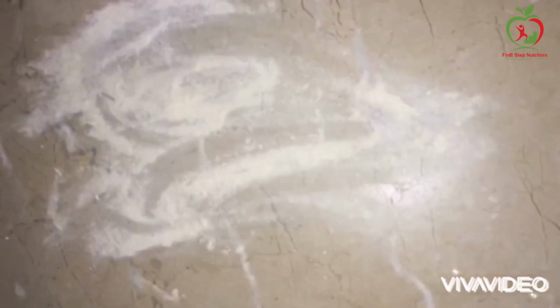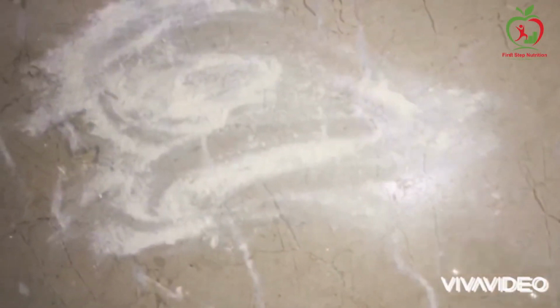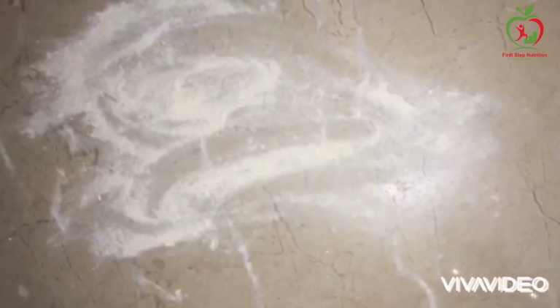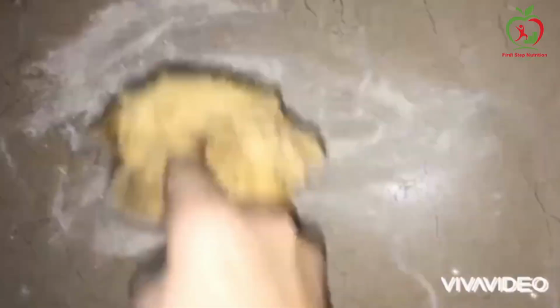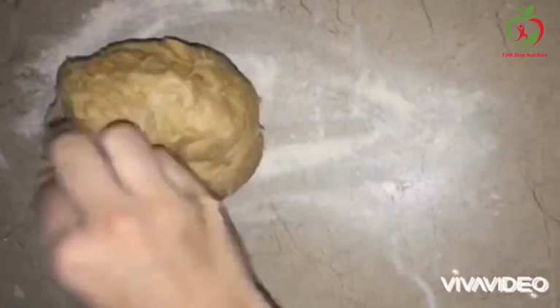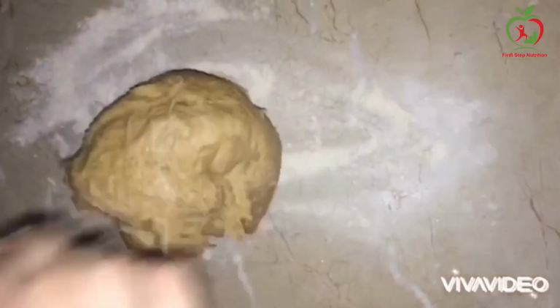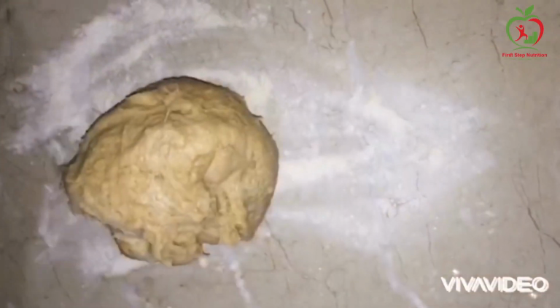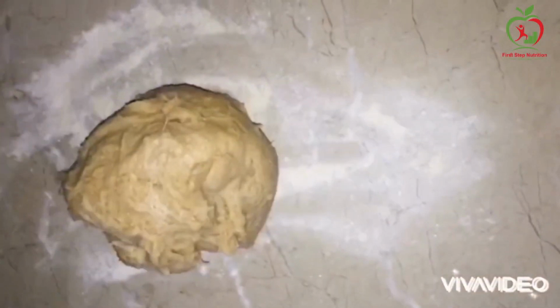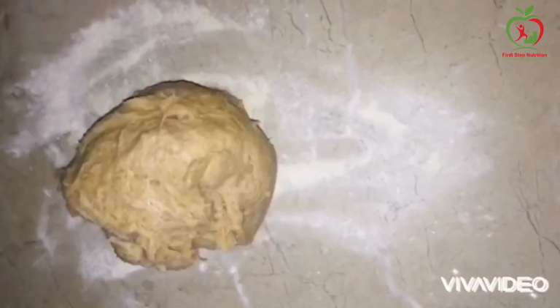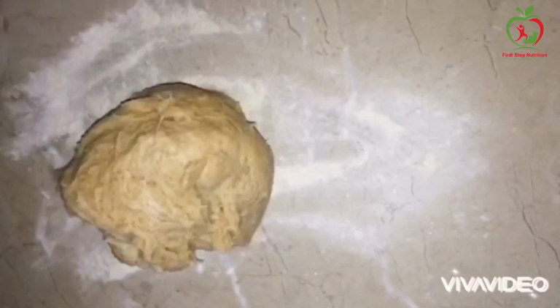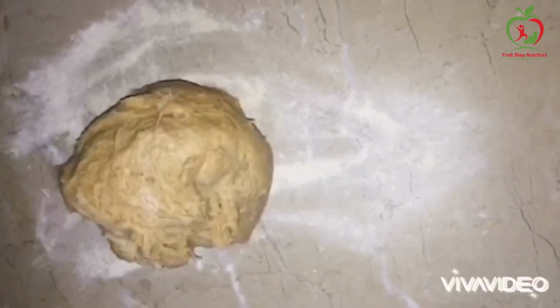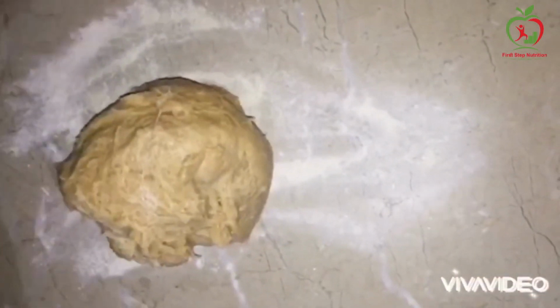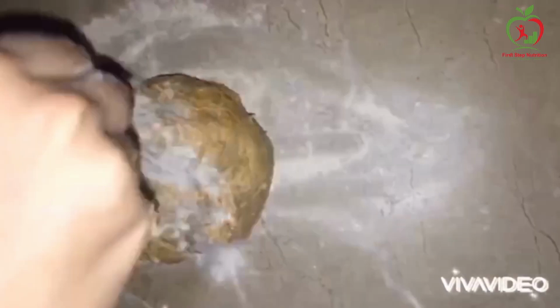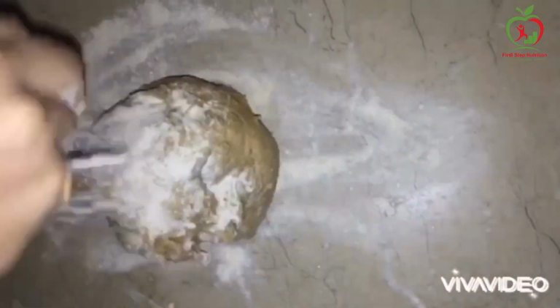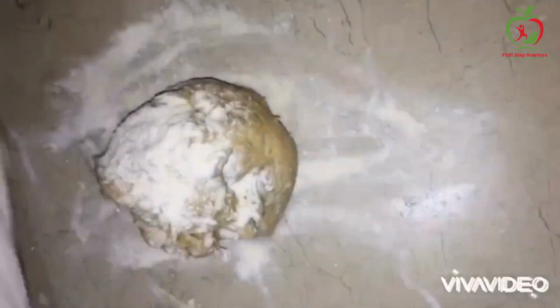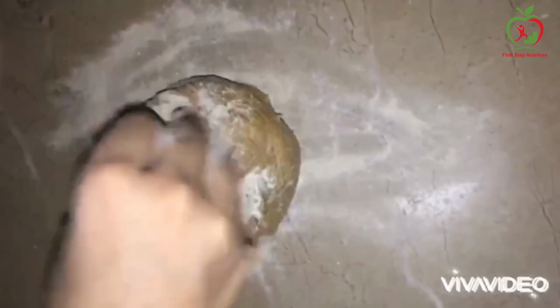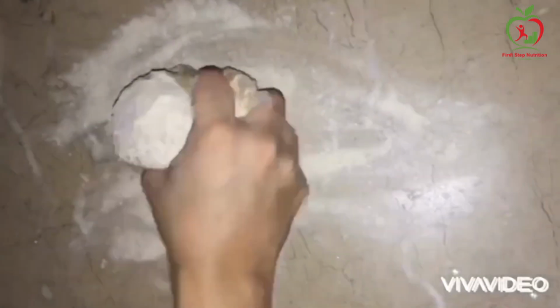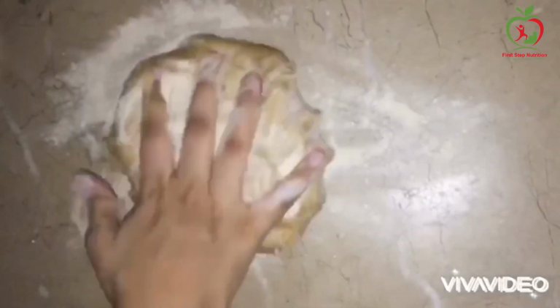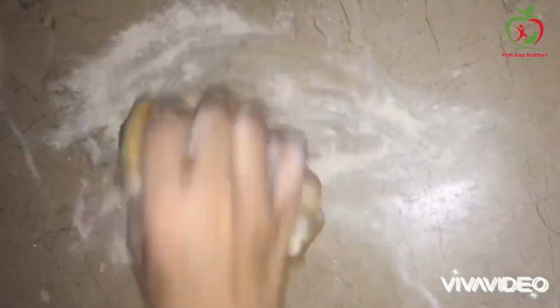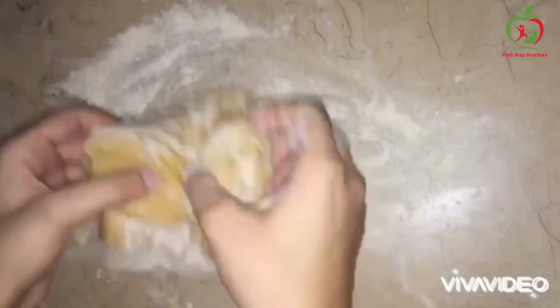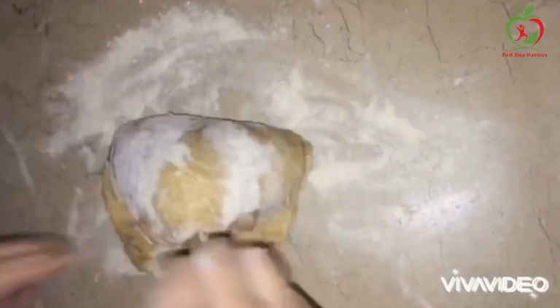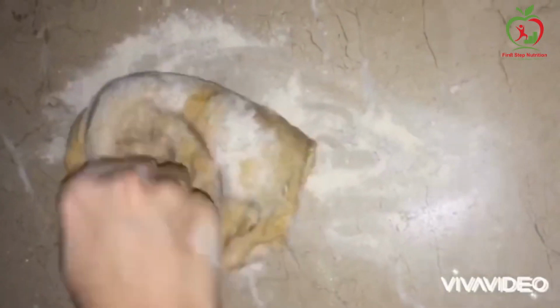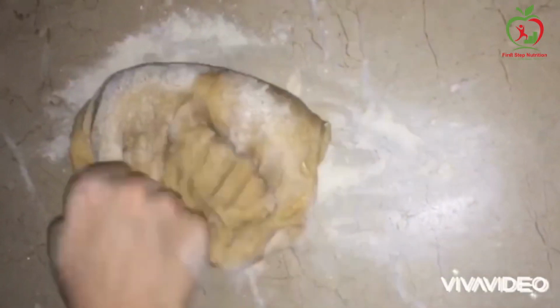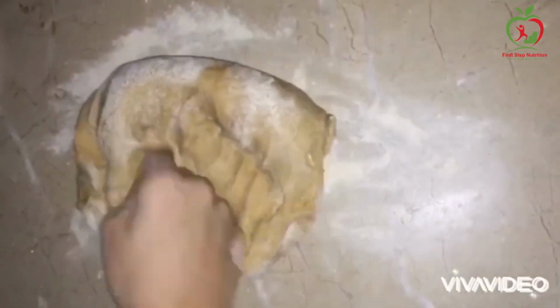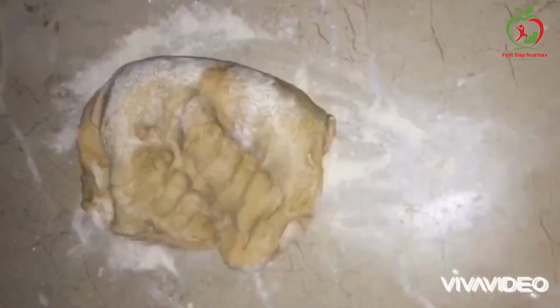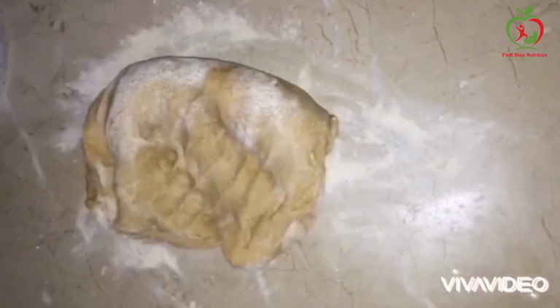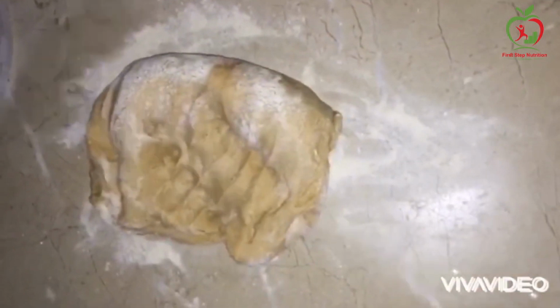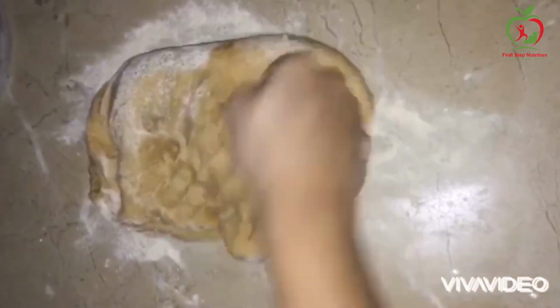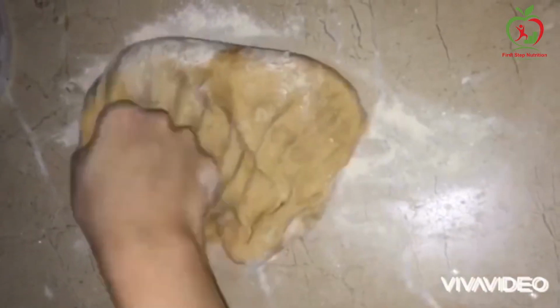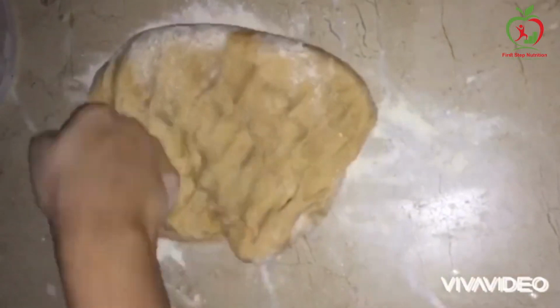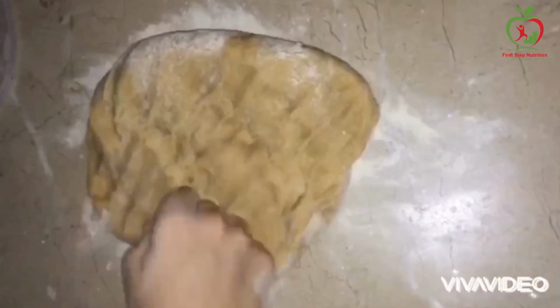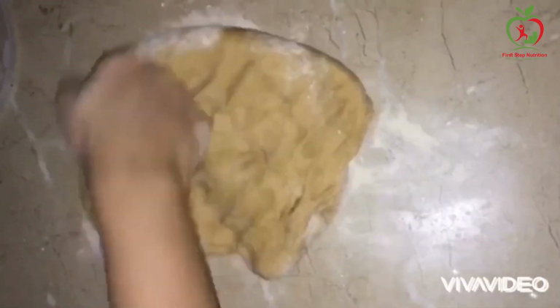Let's put it in the shape of the dough. You will need to knead the dough well.